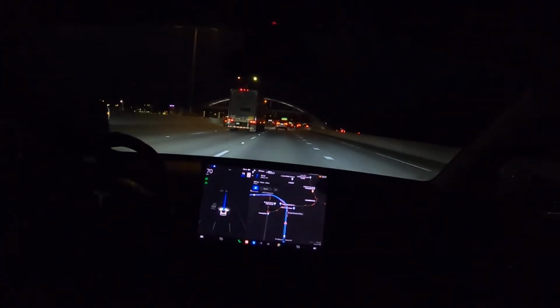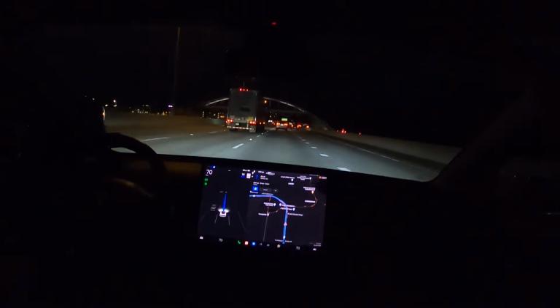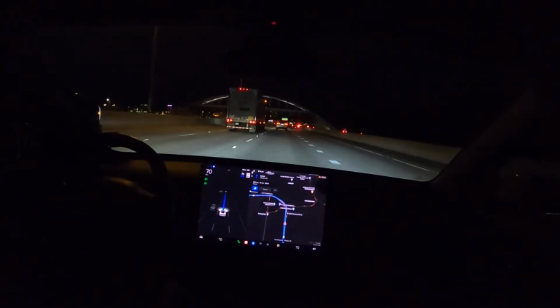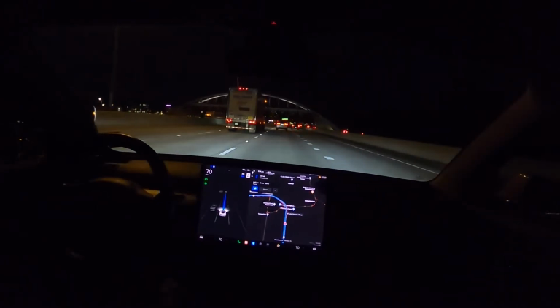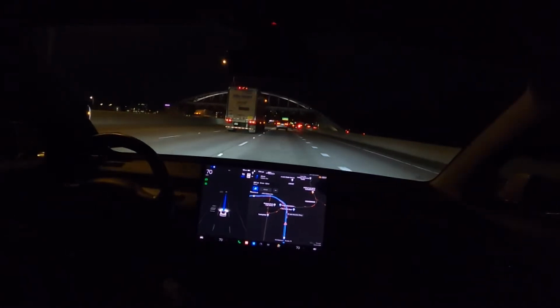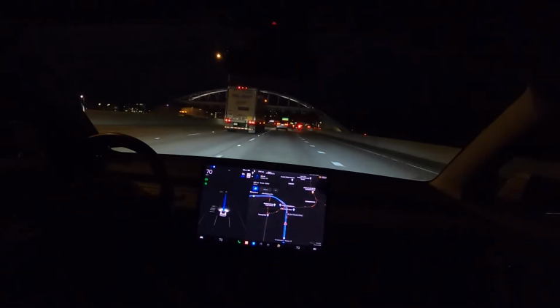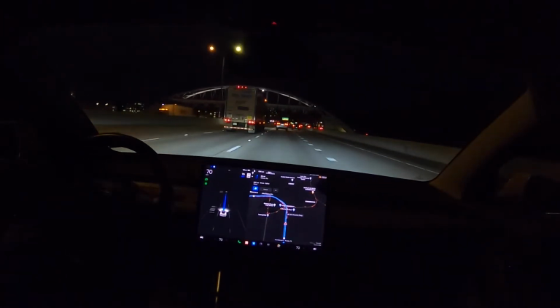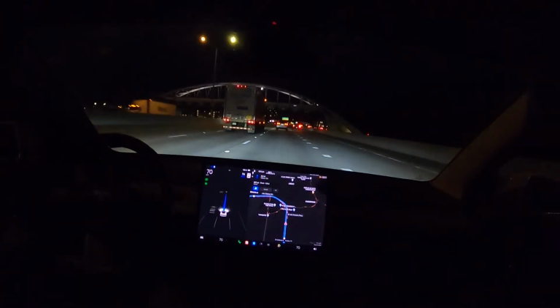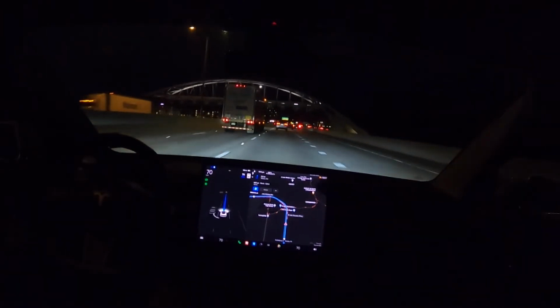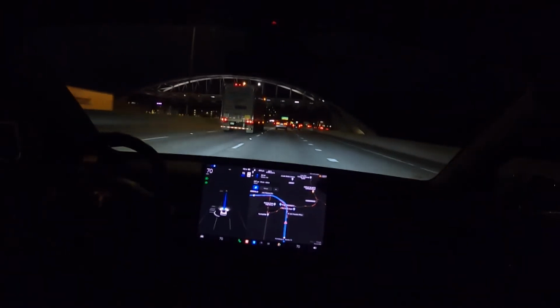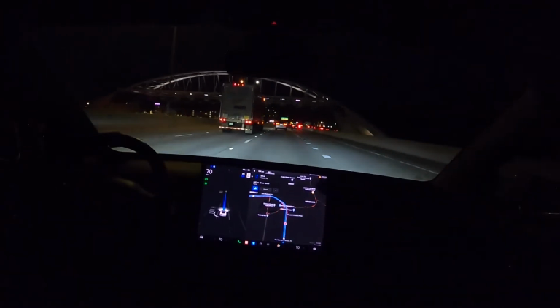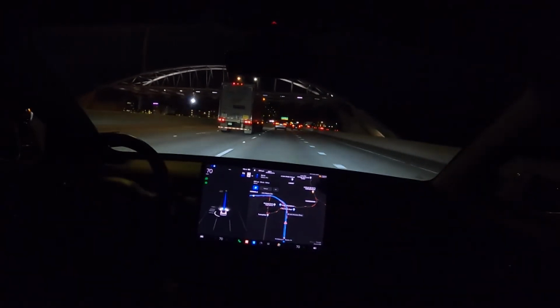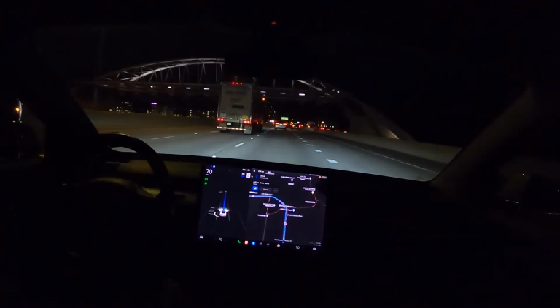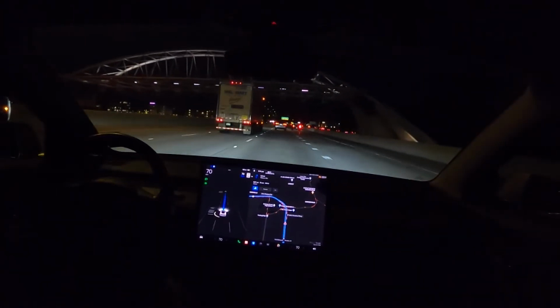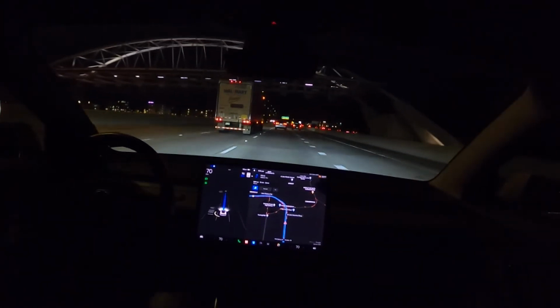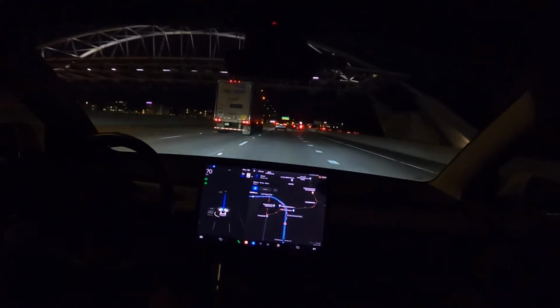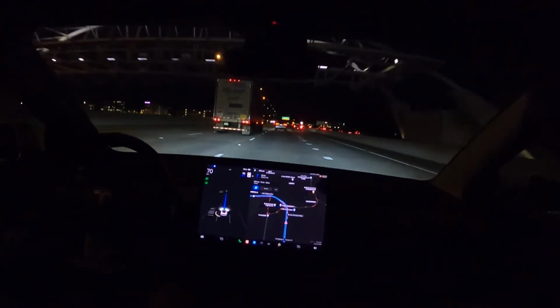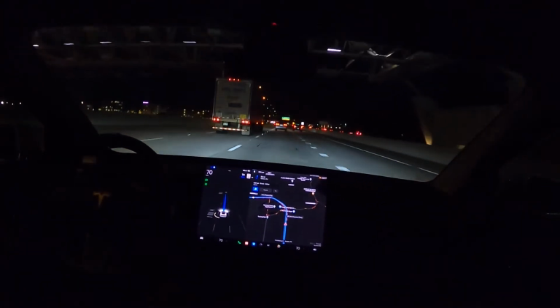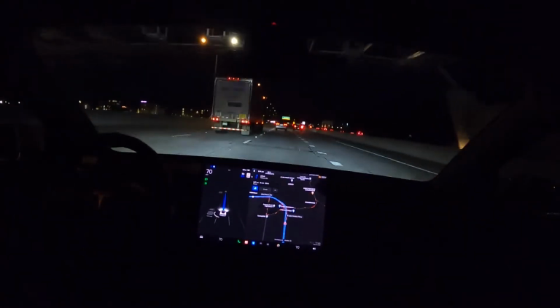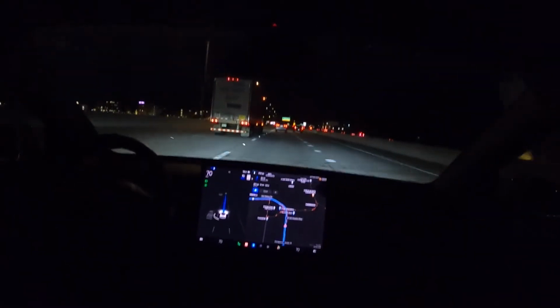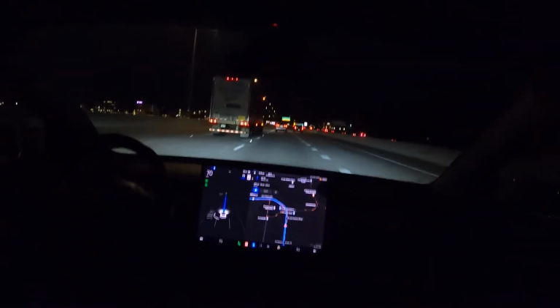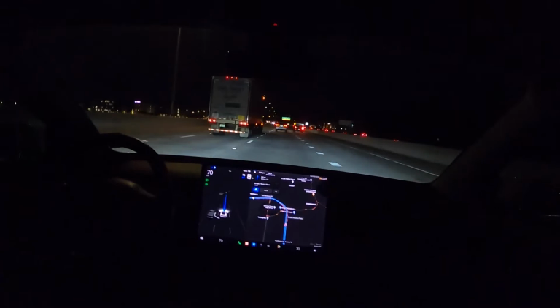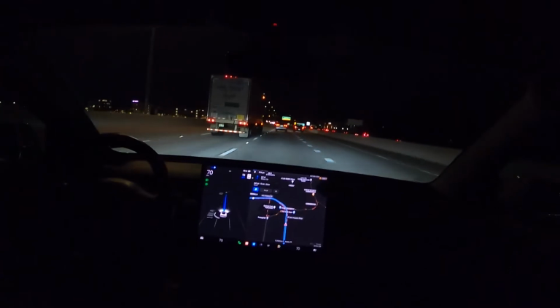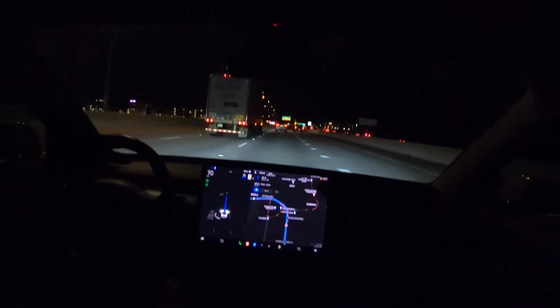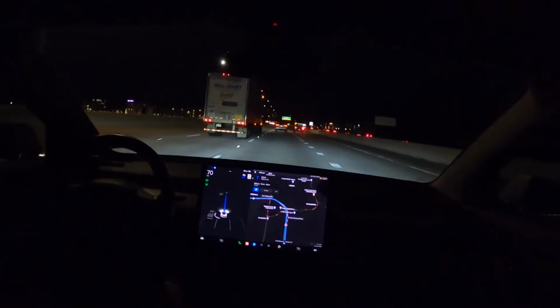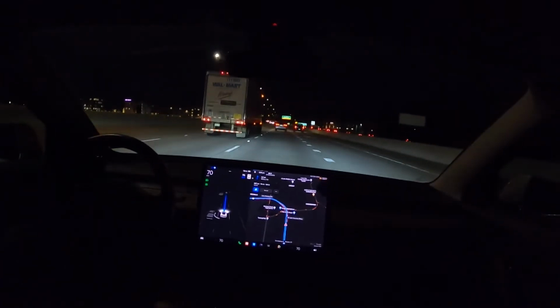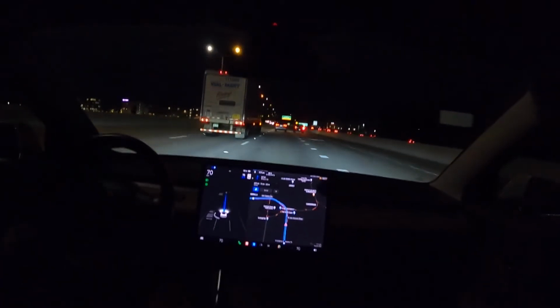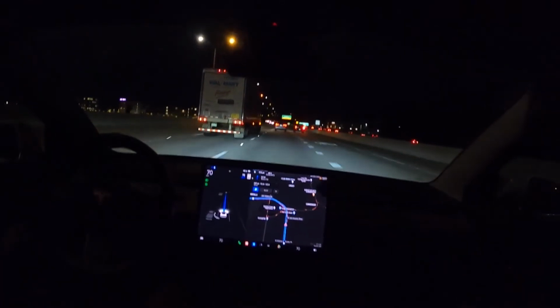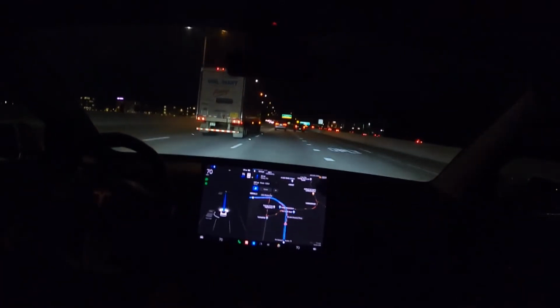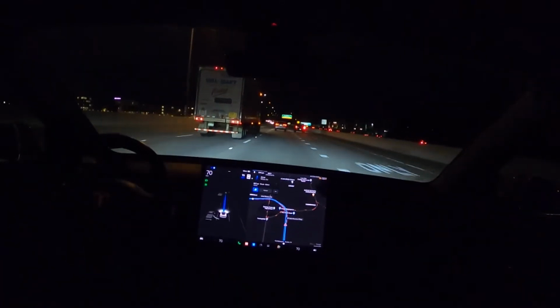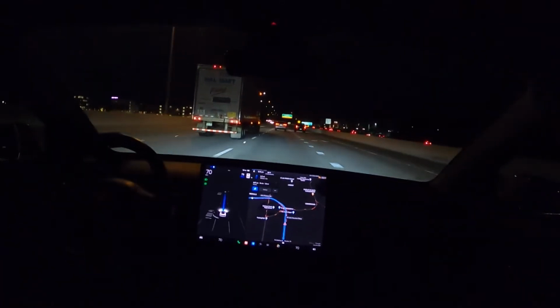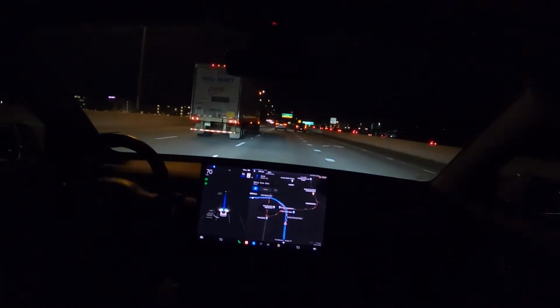Driving on autopilot will hopefully increase my safety score — very cool.